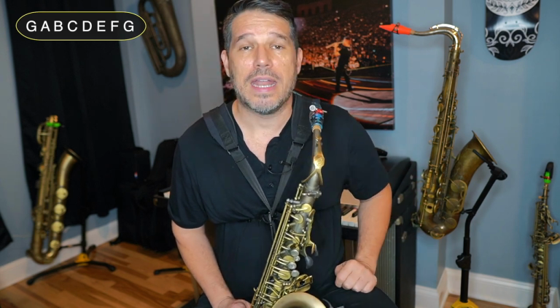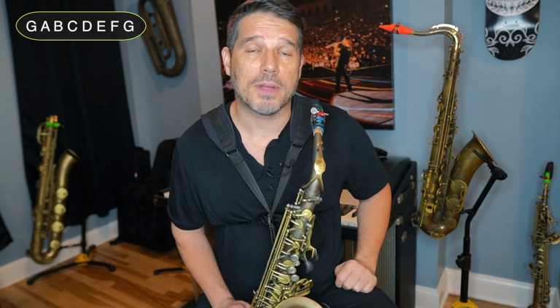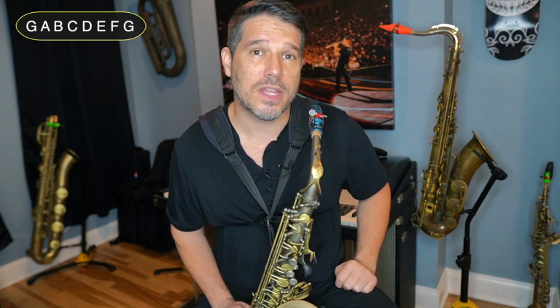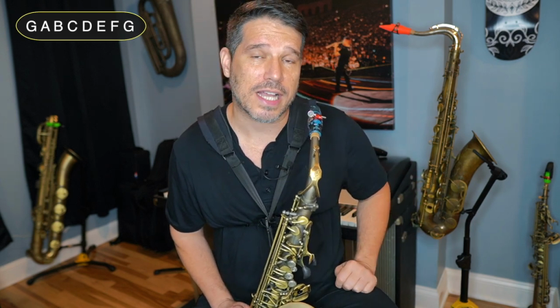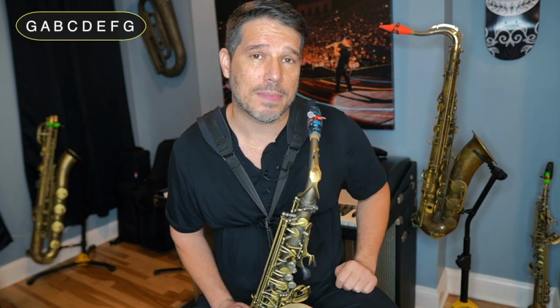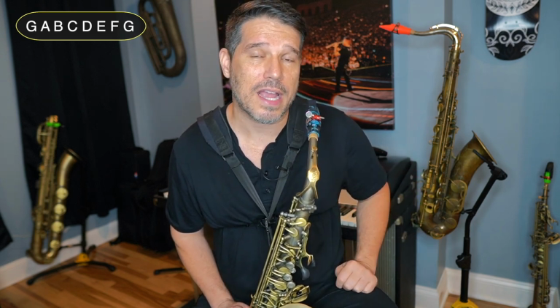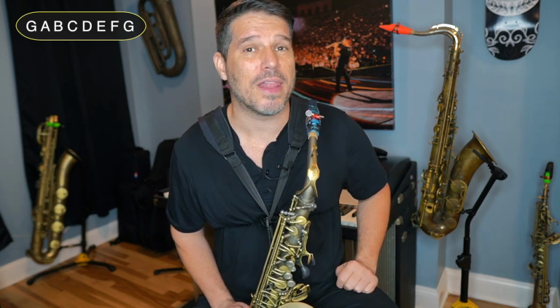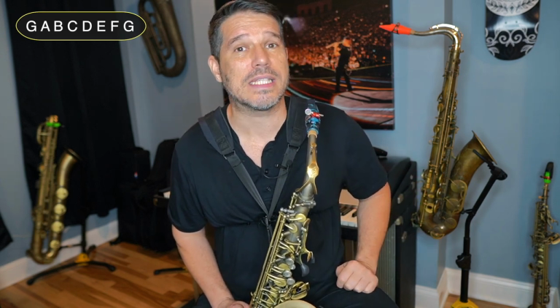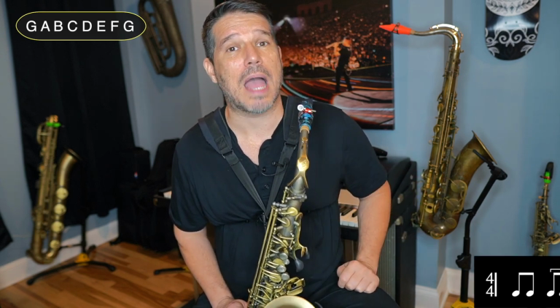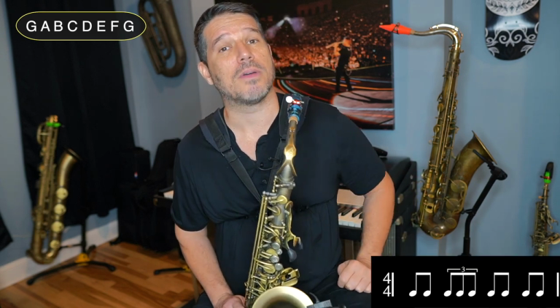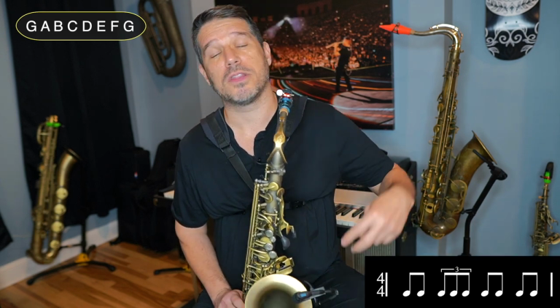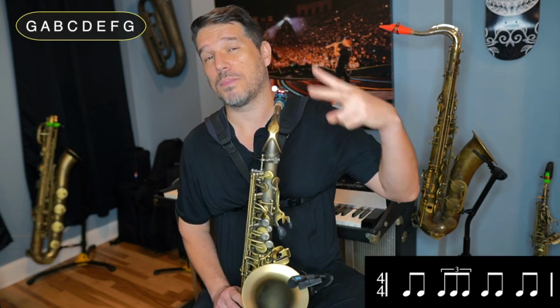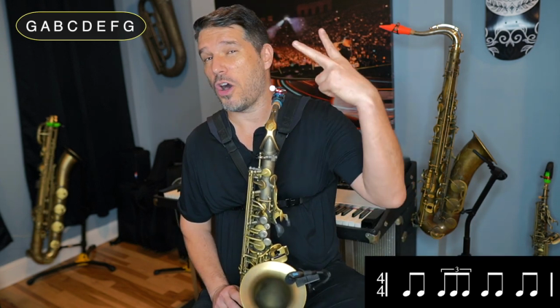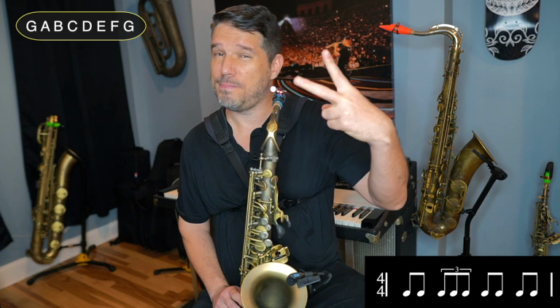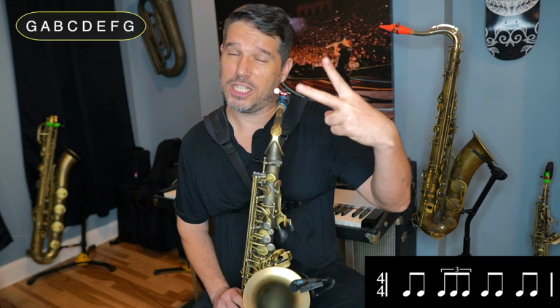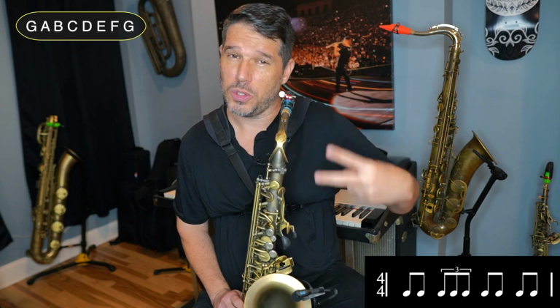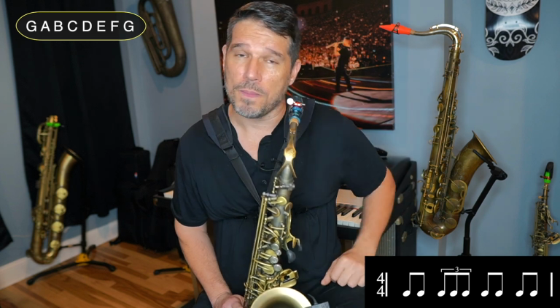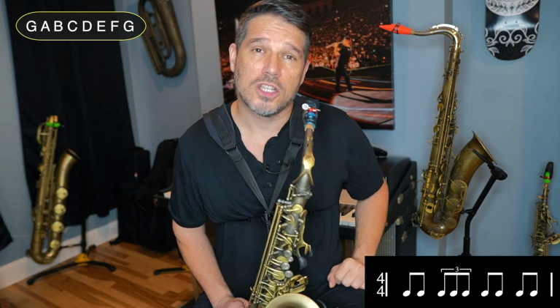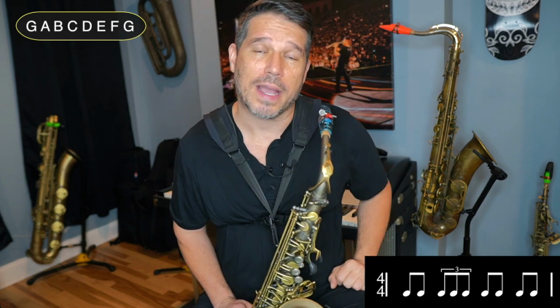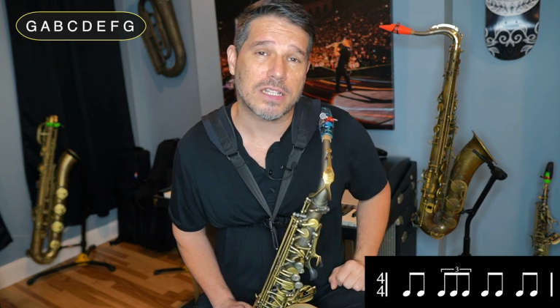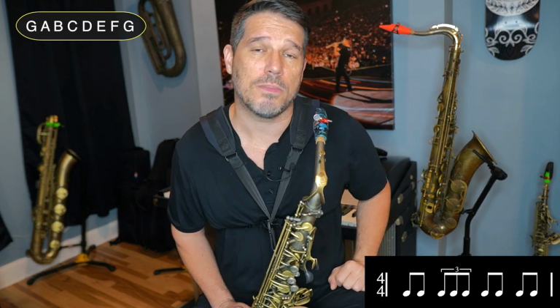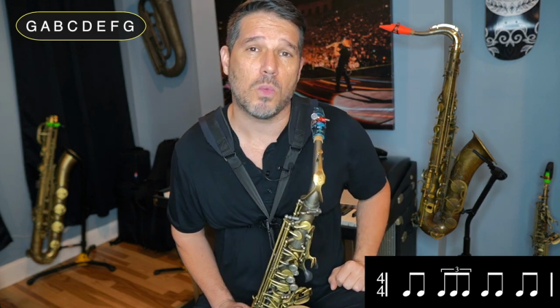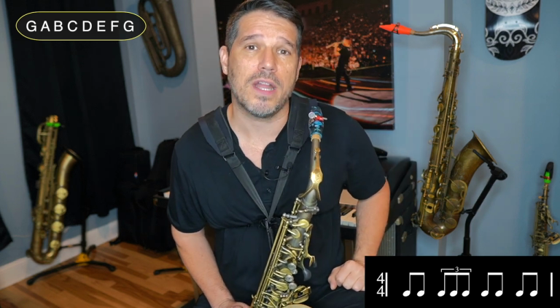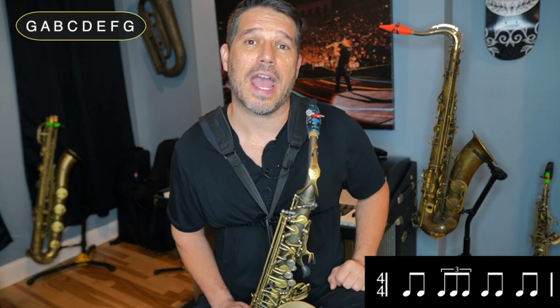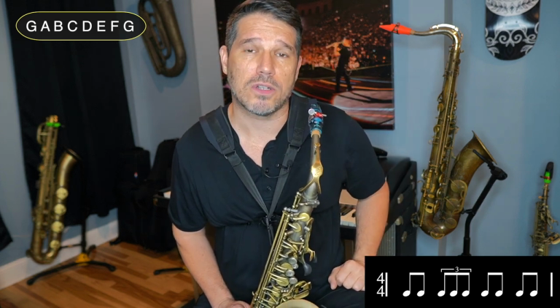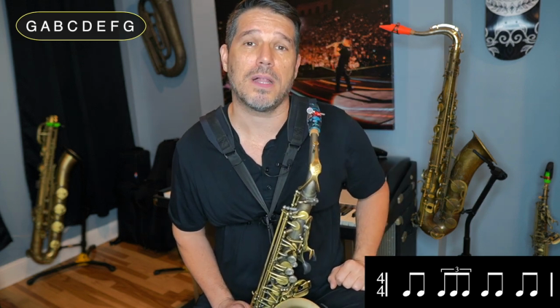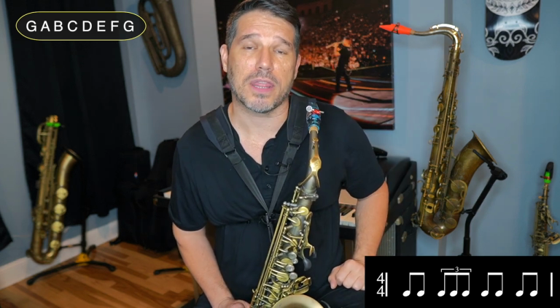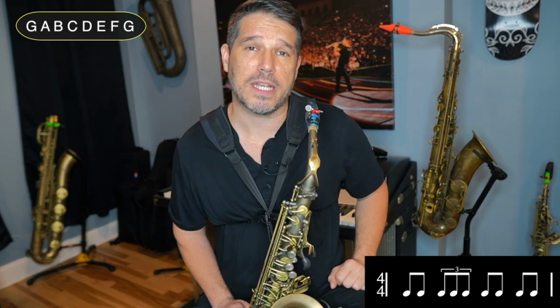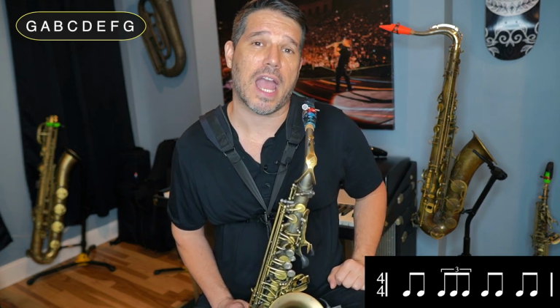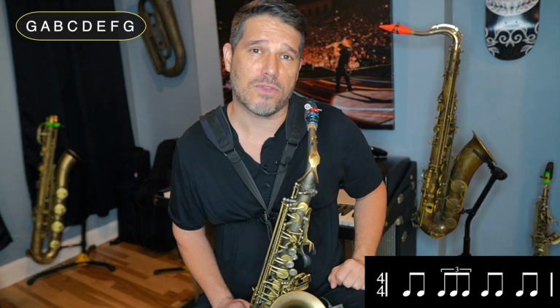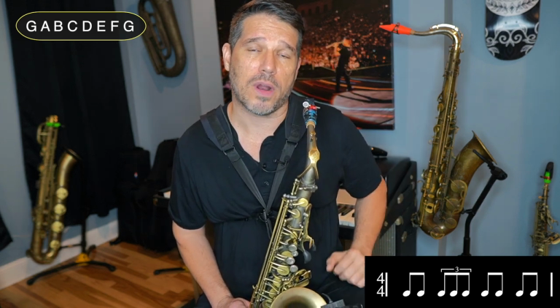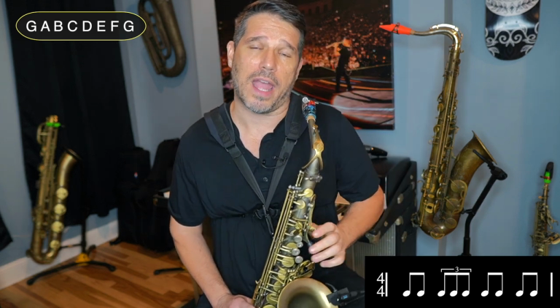Now I'm going to do the exact same thing, but this time I'm going to put the triplet on beat two. So my counting will be: 1 and, triplet, 3 and, 4 and.